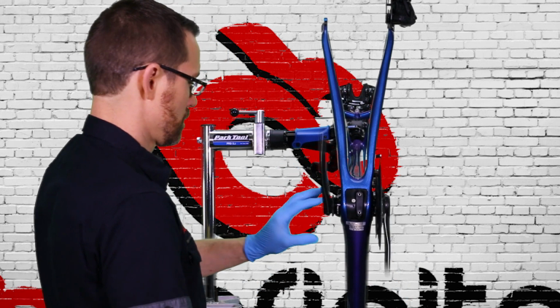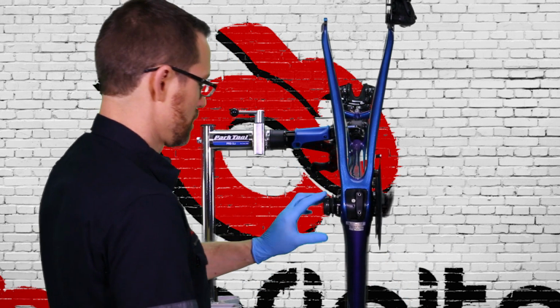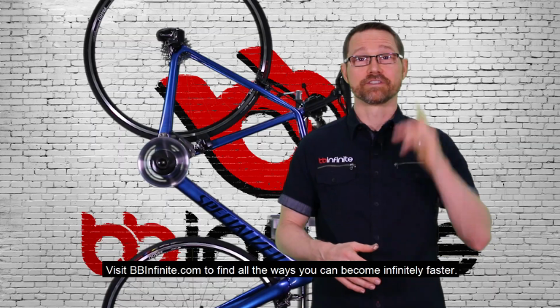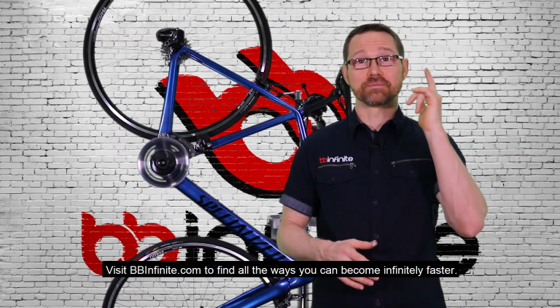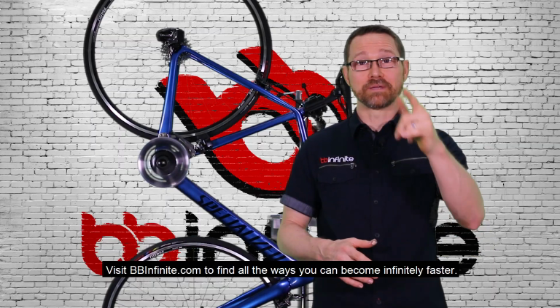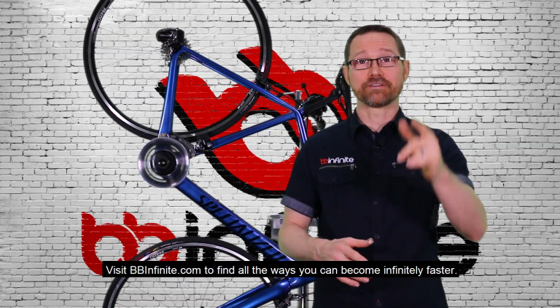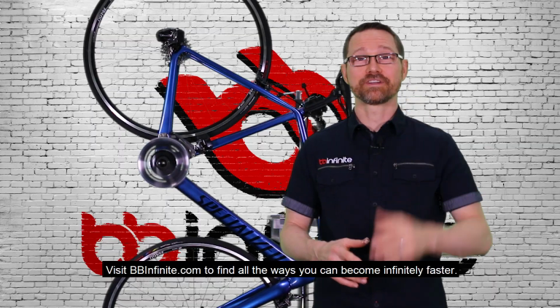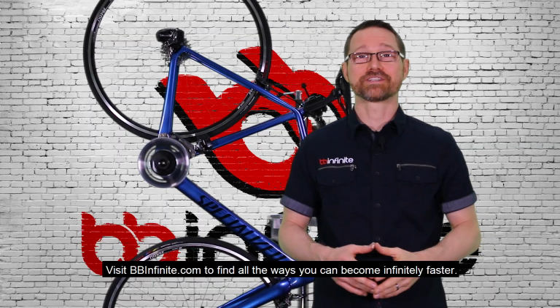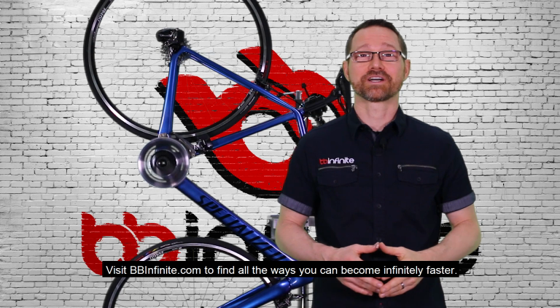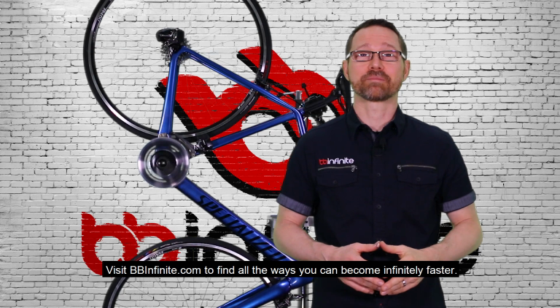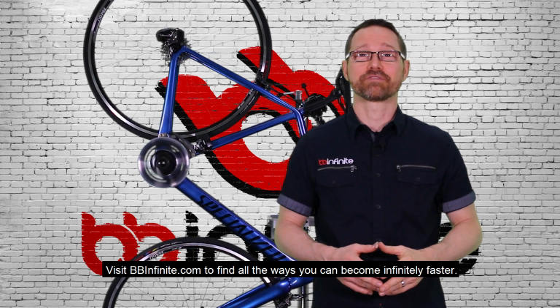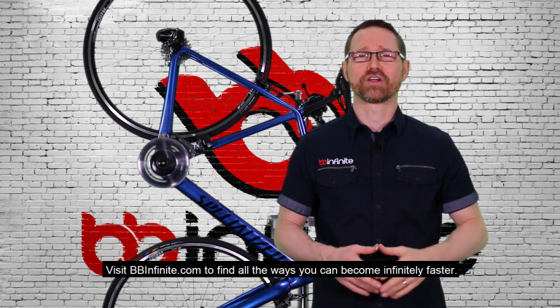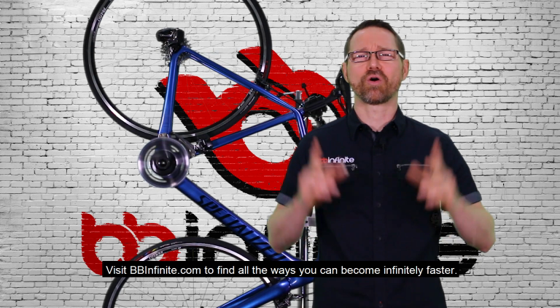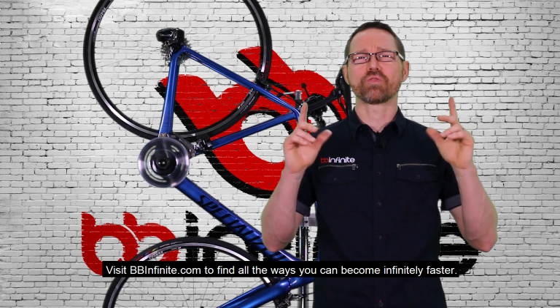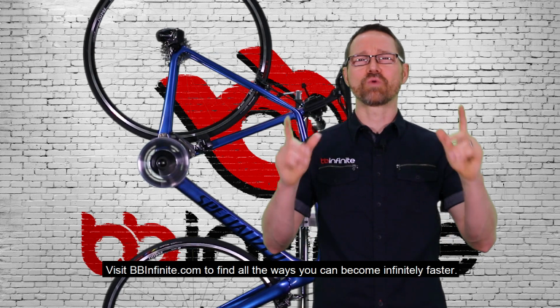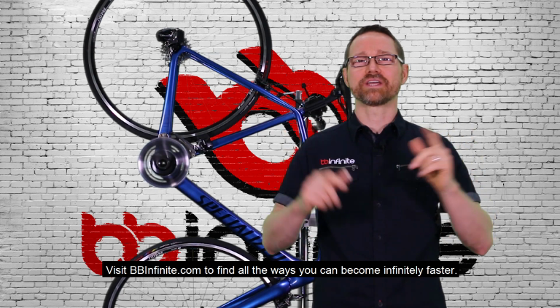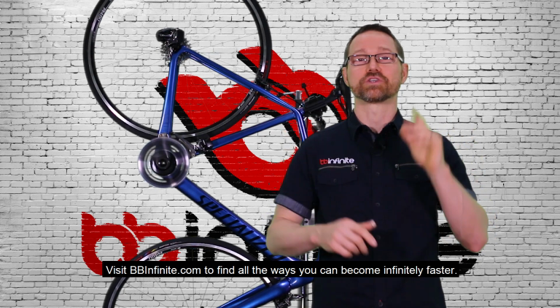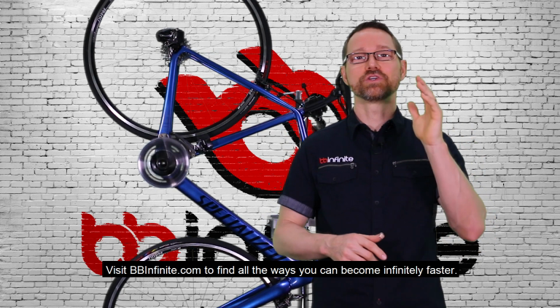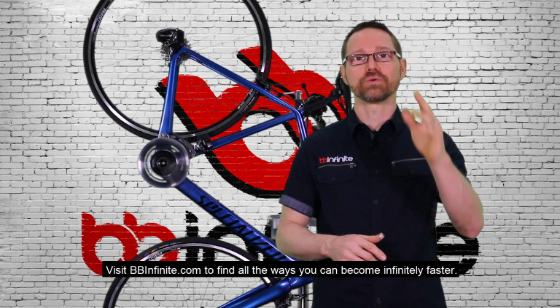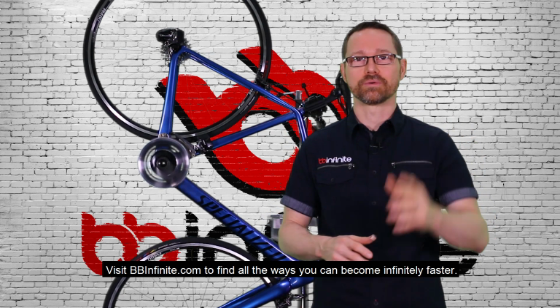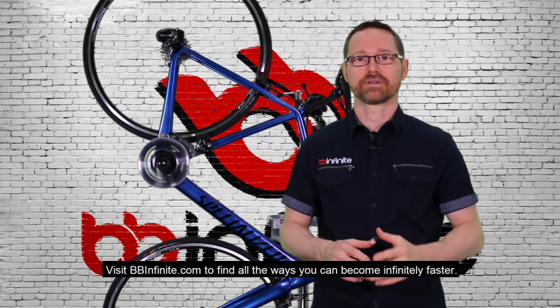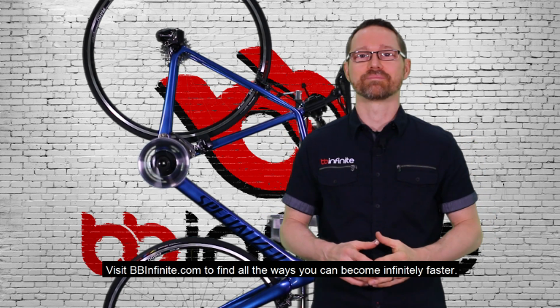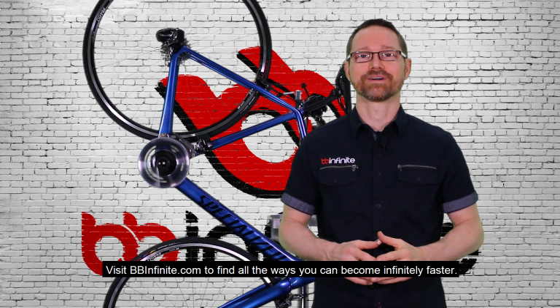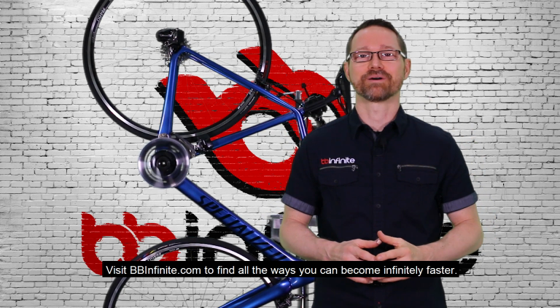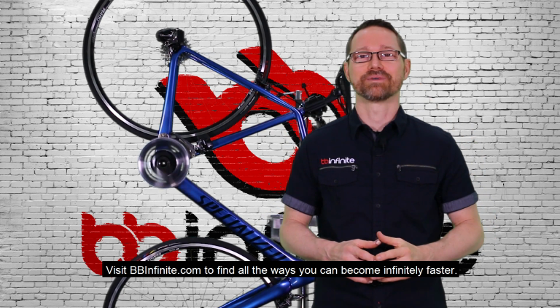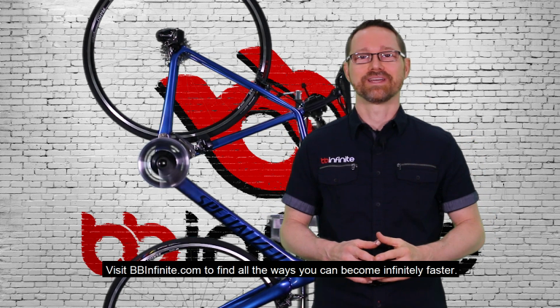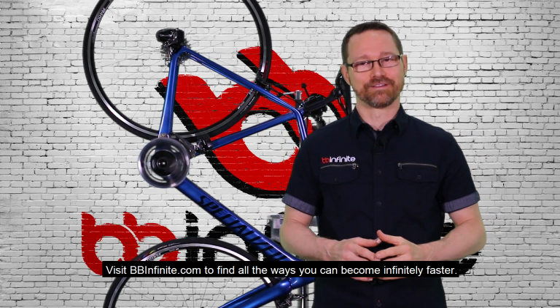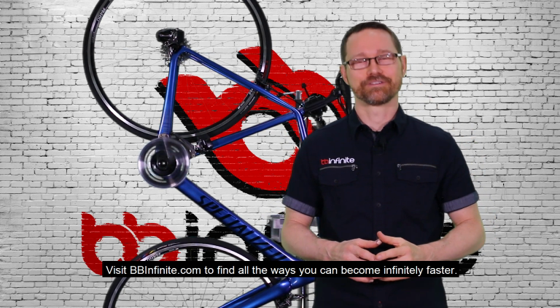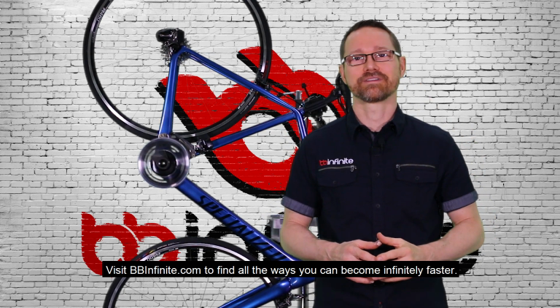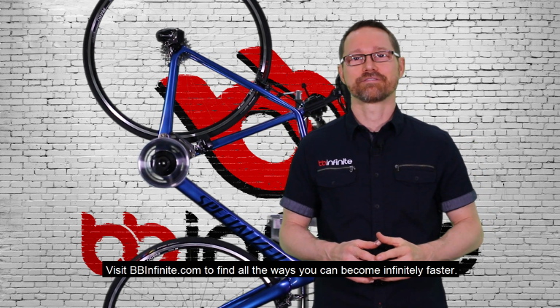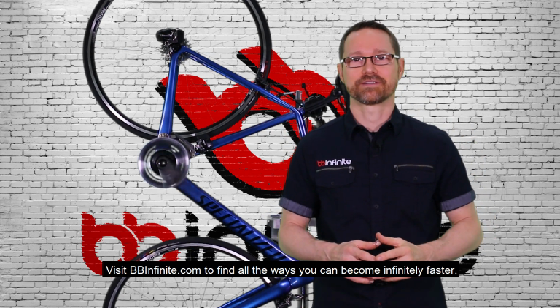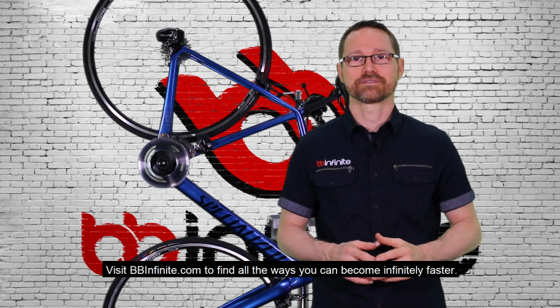Visit BB-Infinite.com to find all the ways you can become infinitely faster.